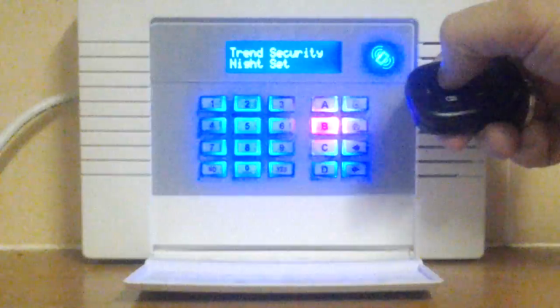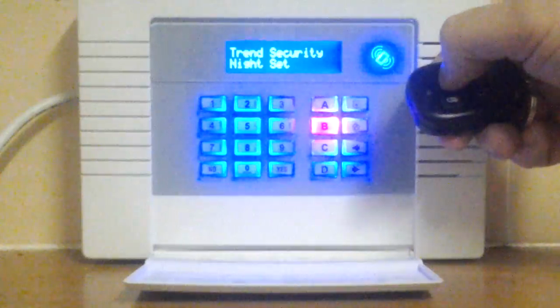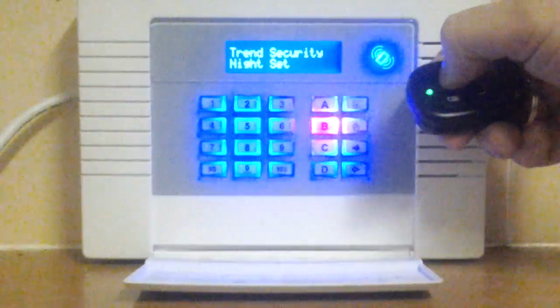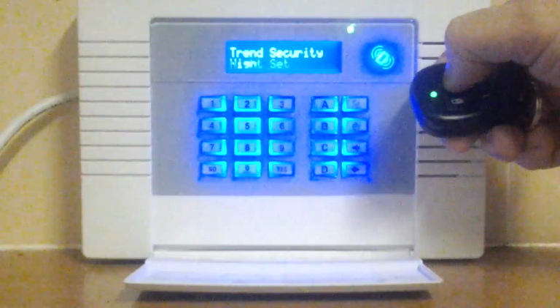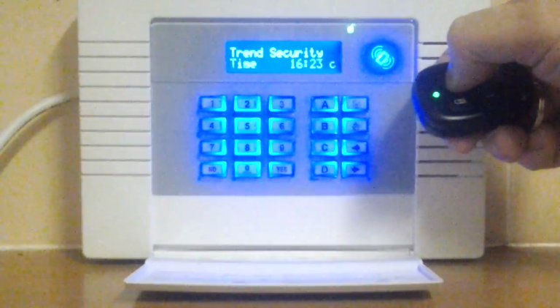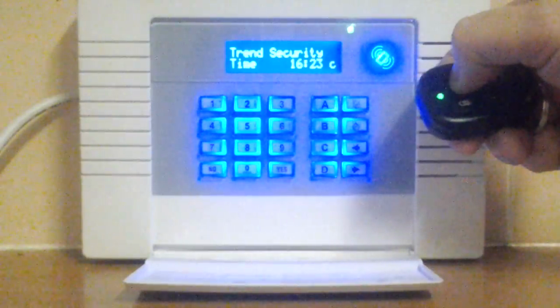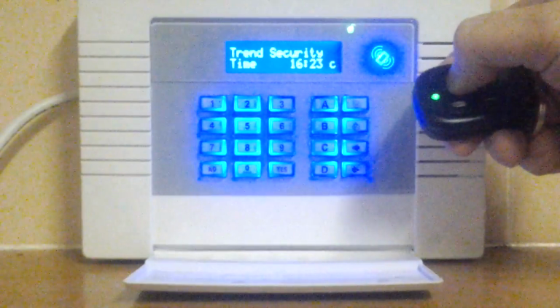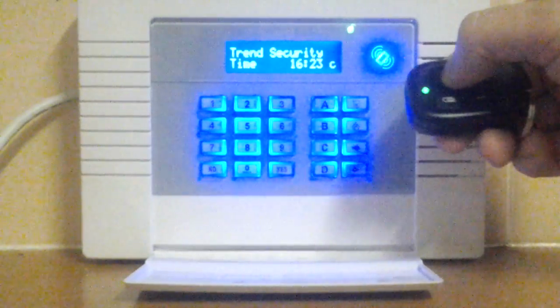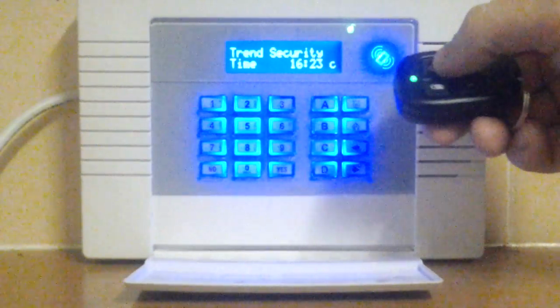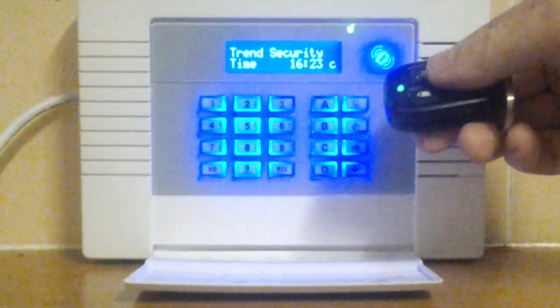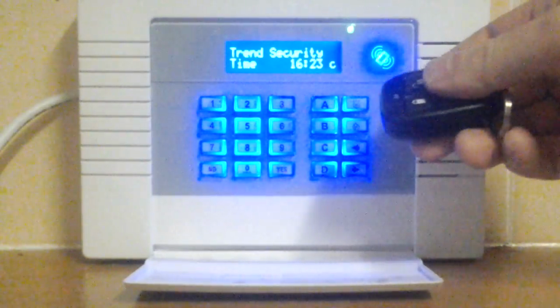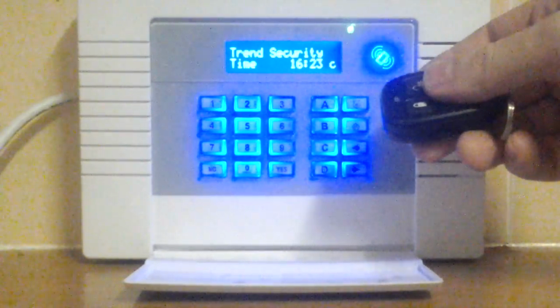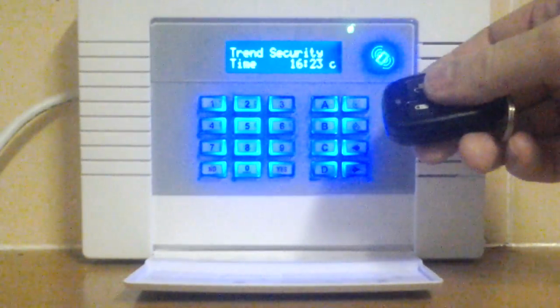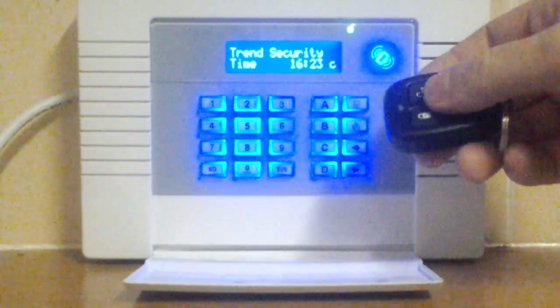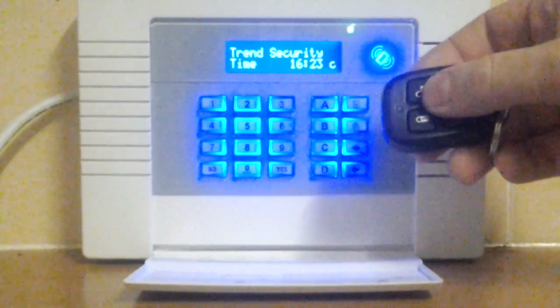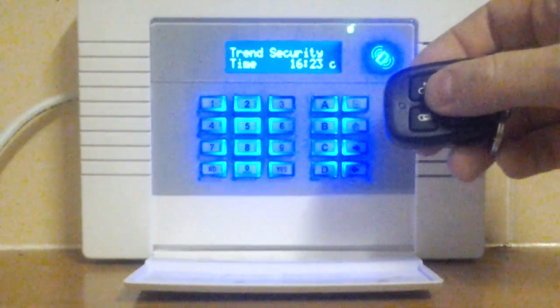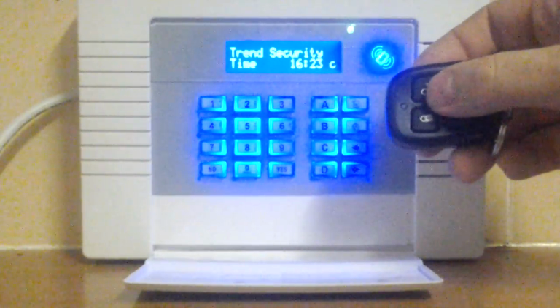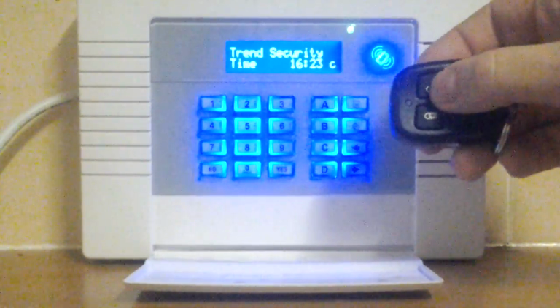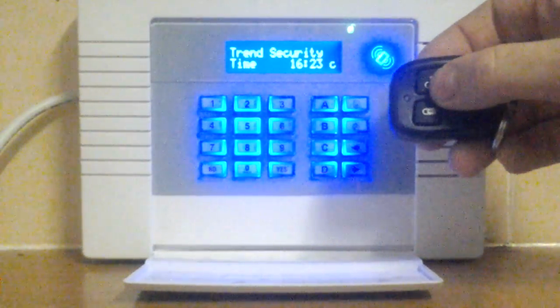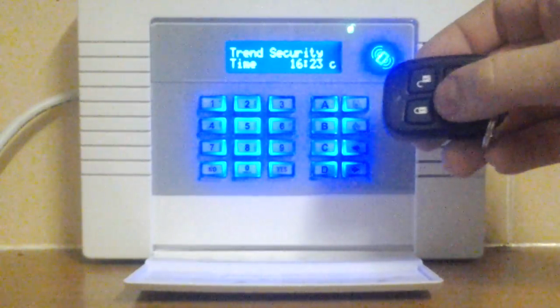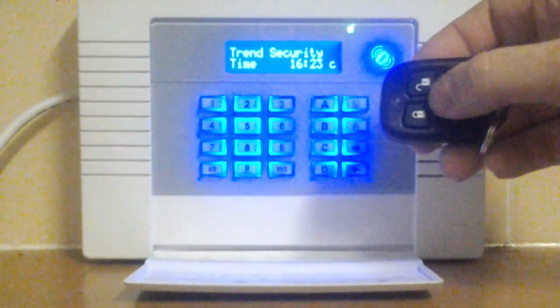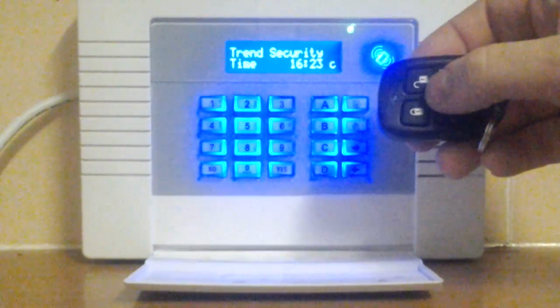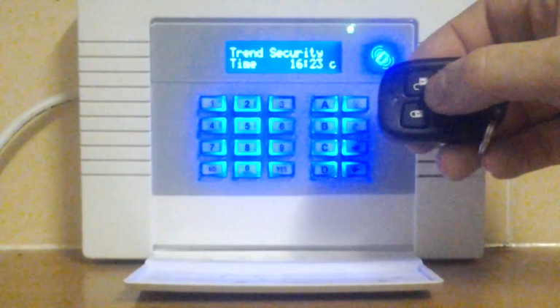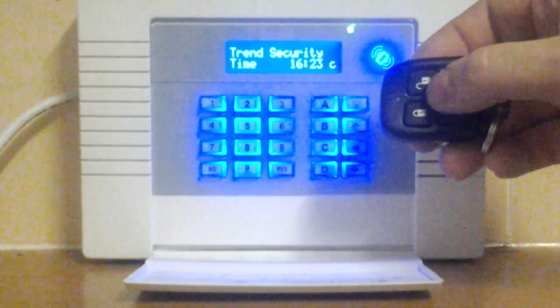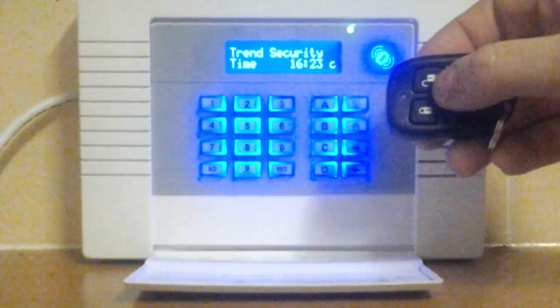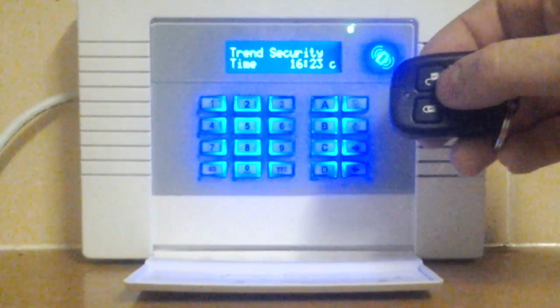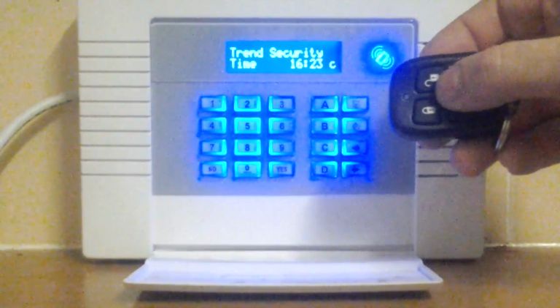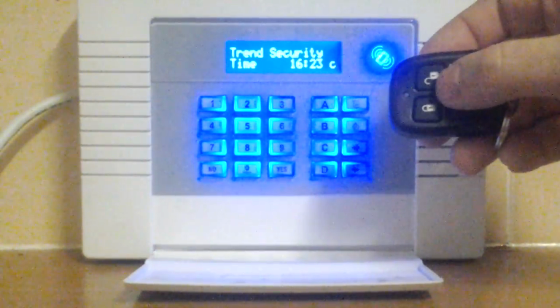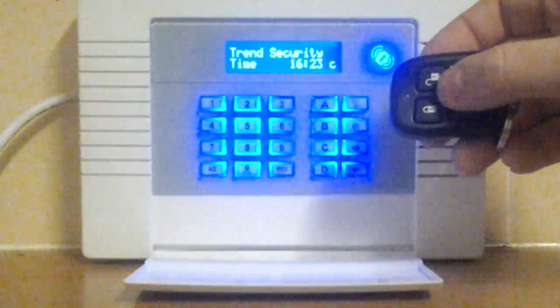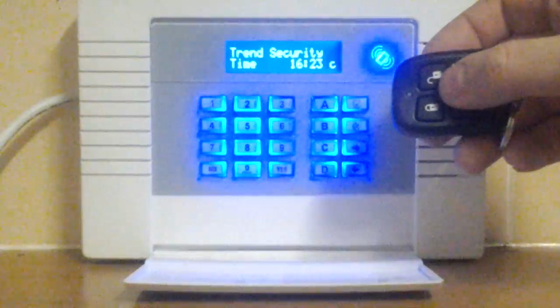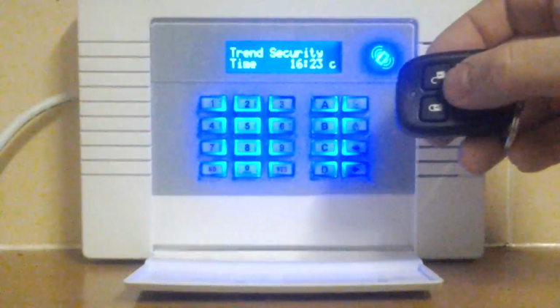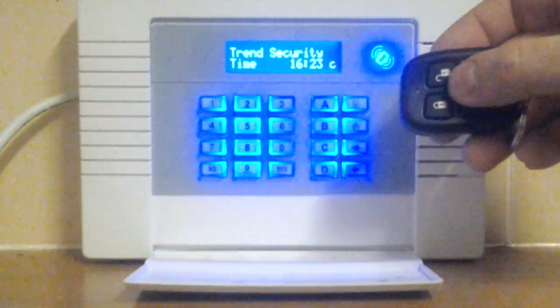Unset the system again with the fob using the unset button. Nice and easy.